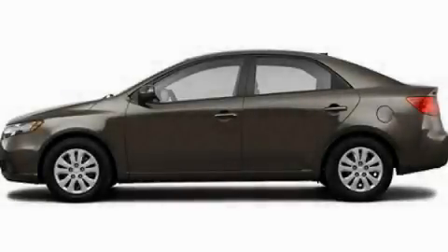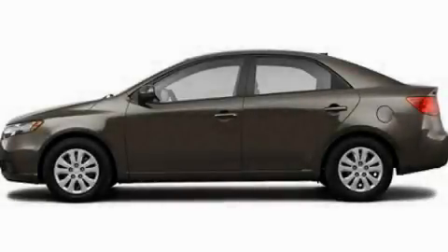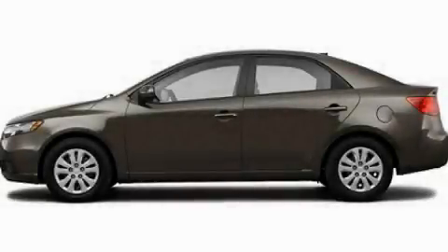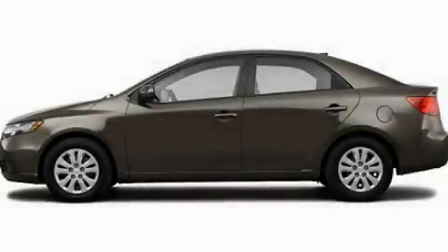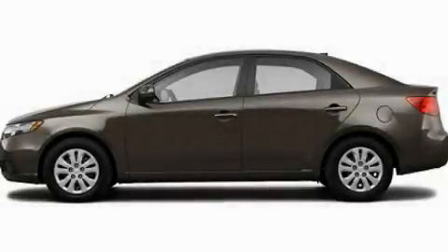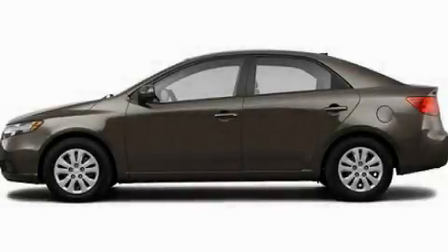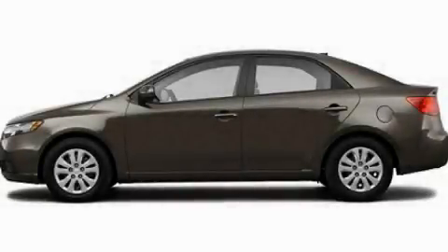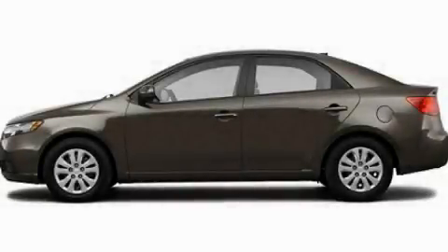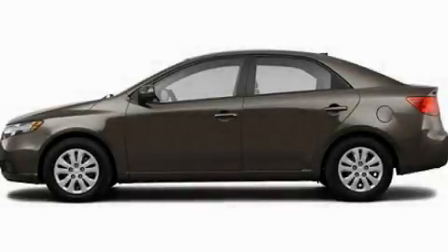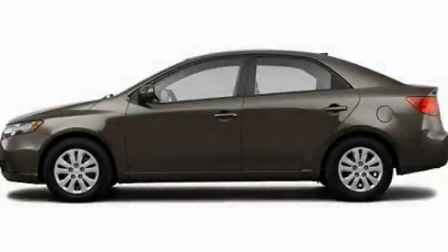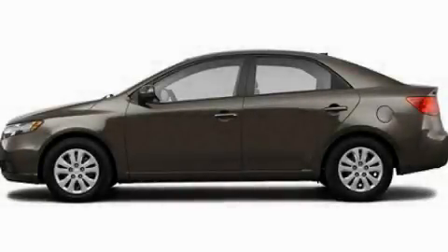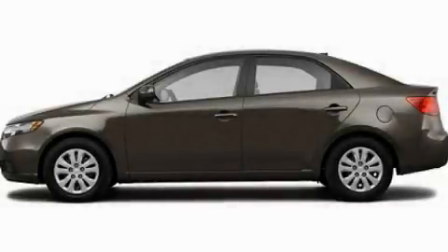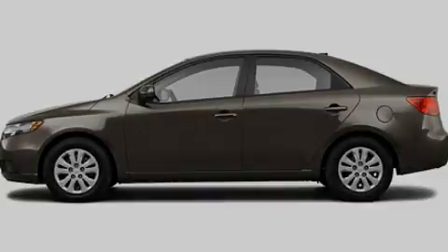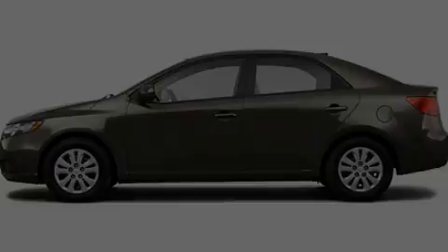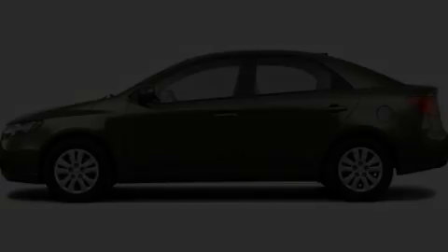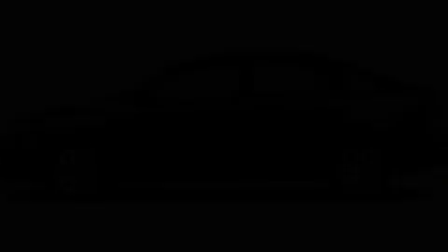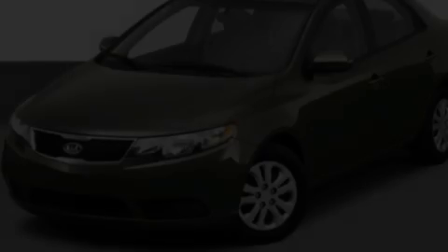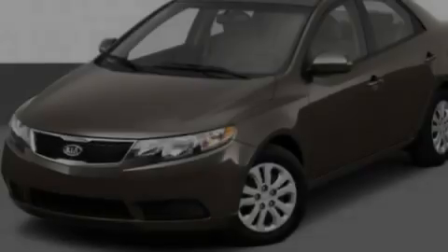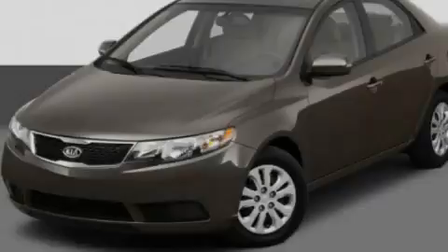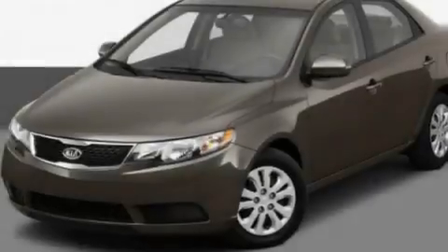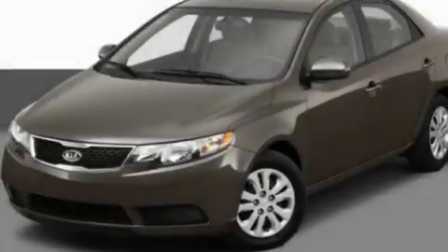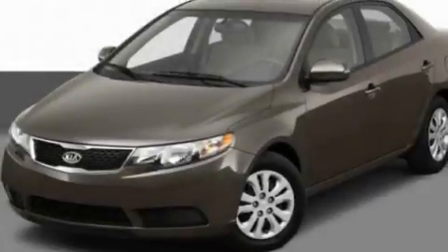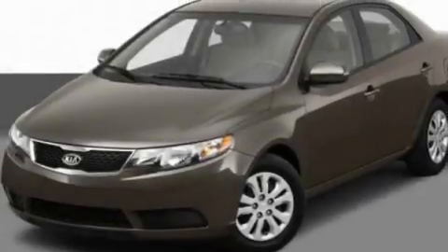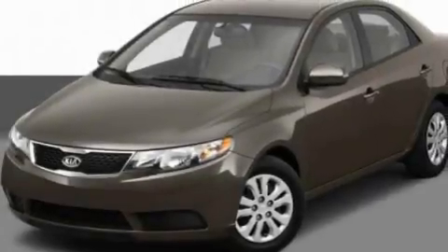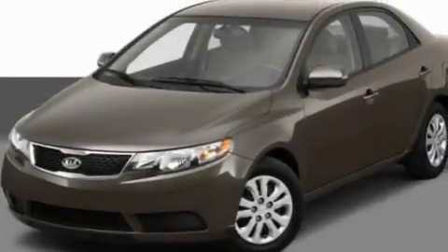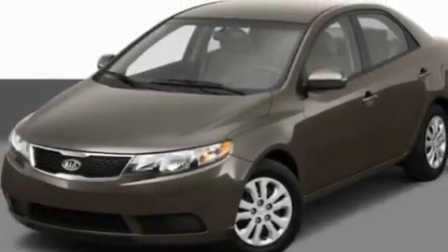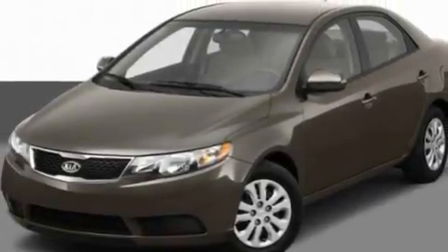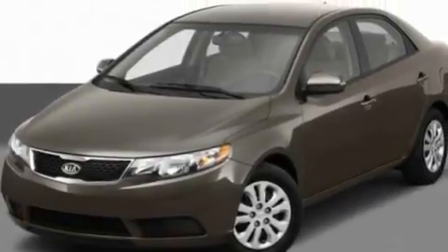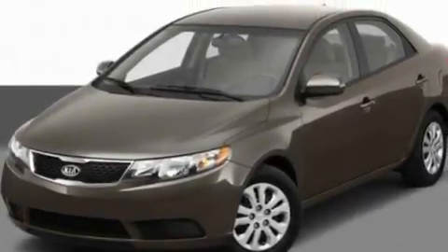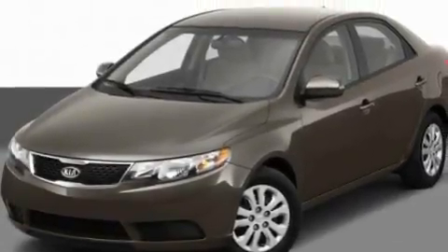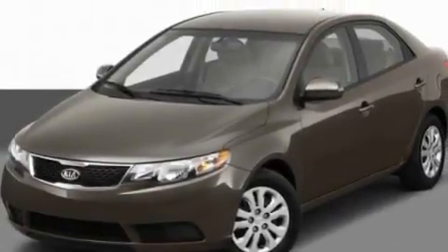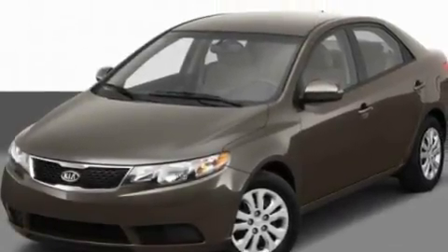This is a 2011 Kia Forte. It features a 2.0-liter four-cylinder engine and an automatic transmission.